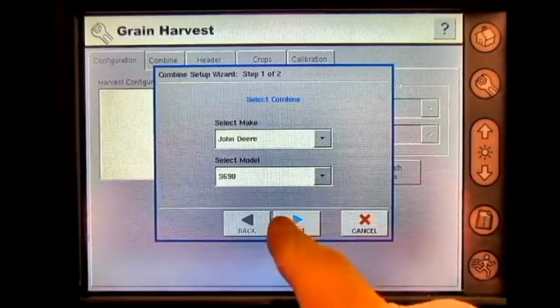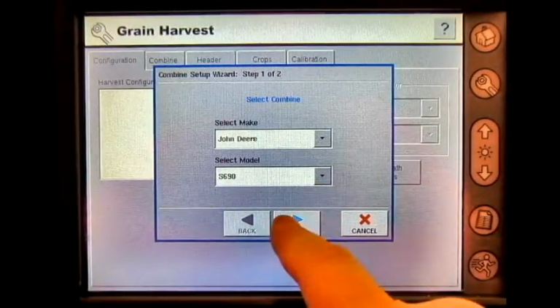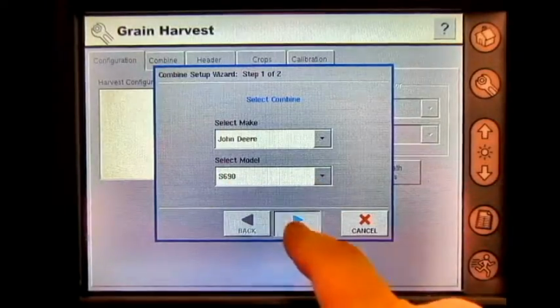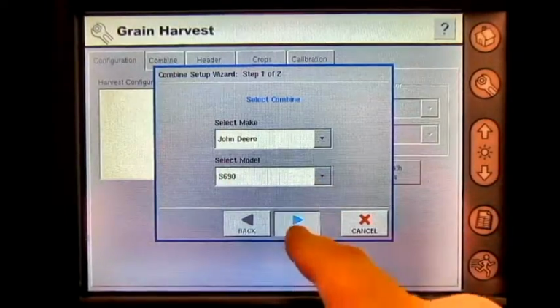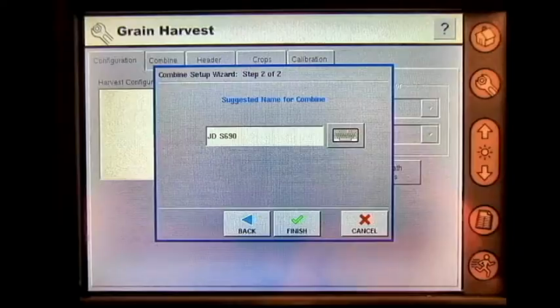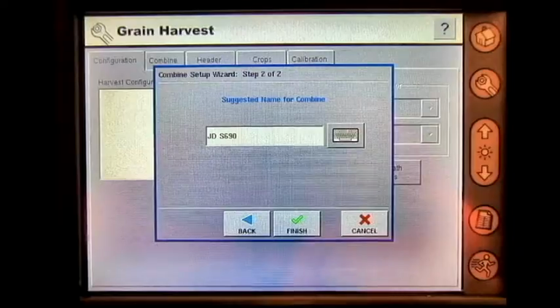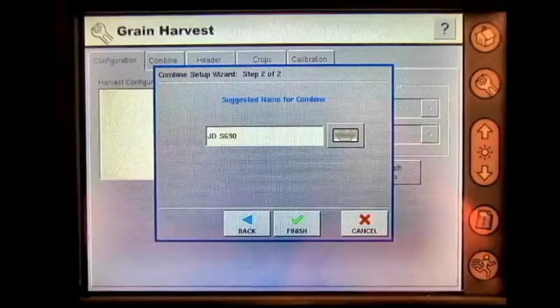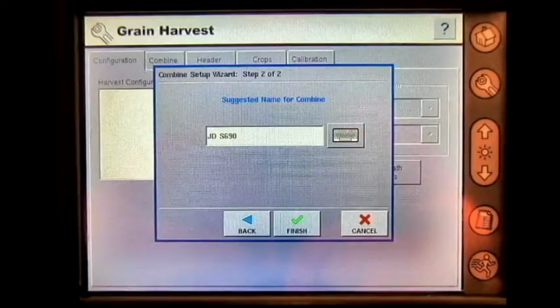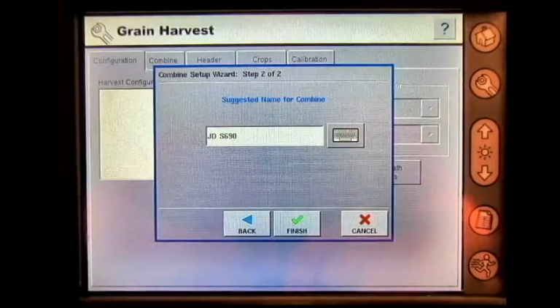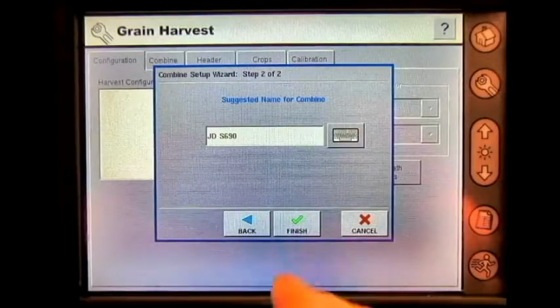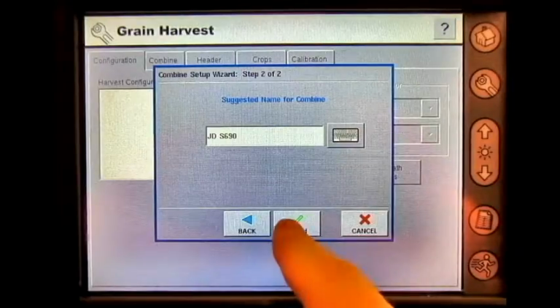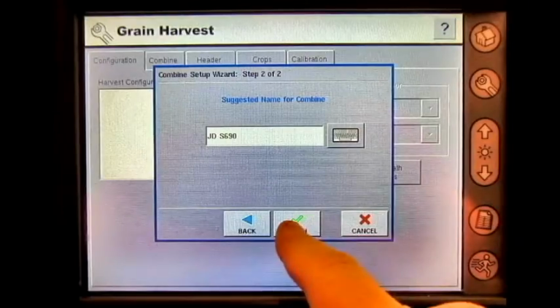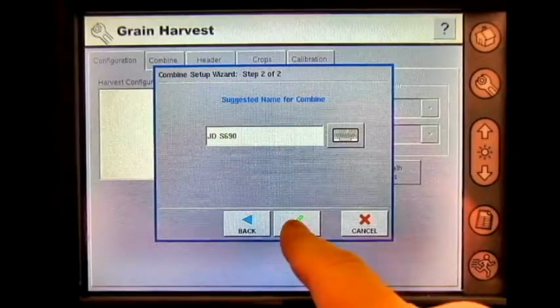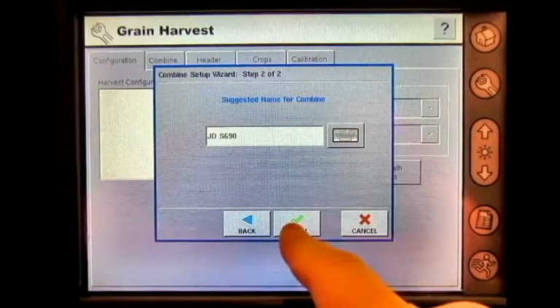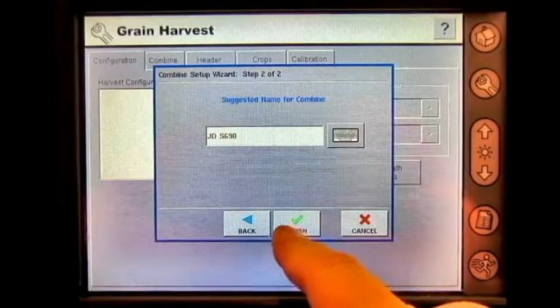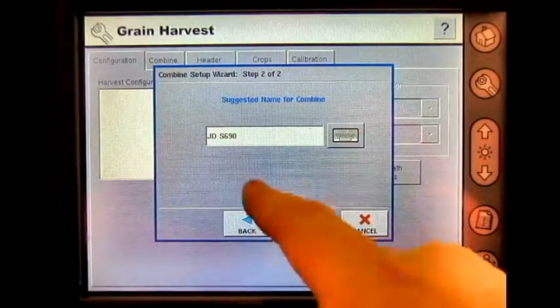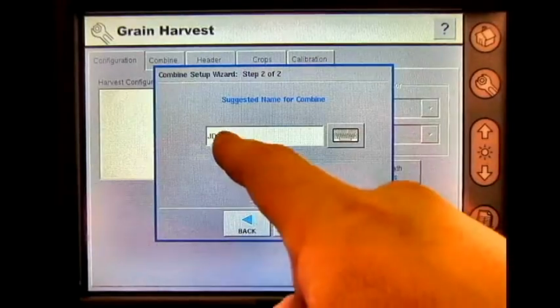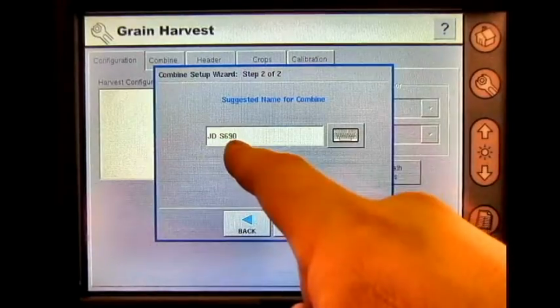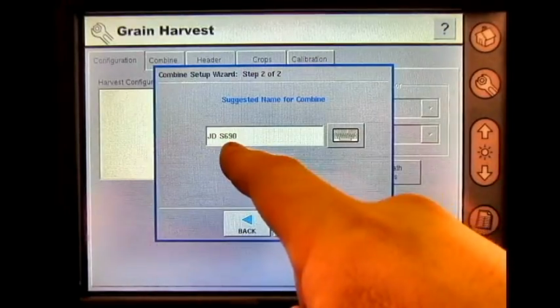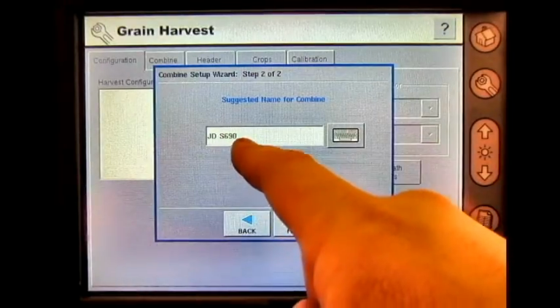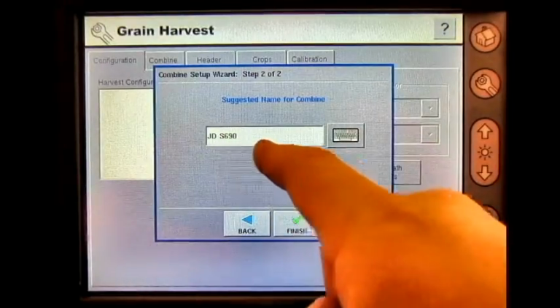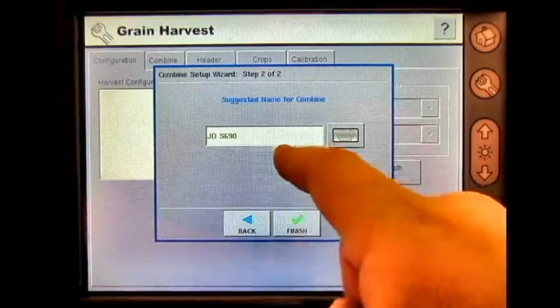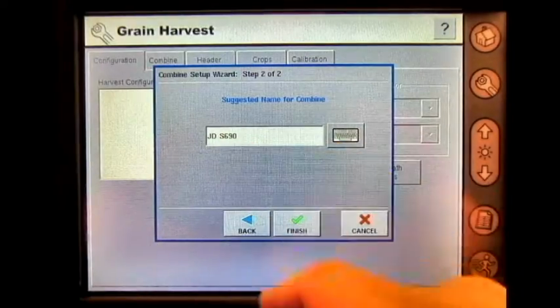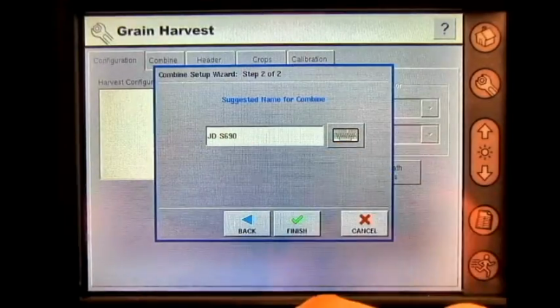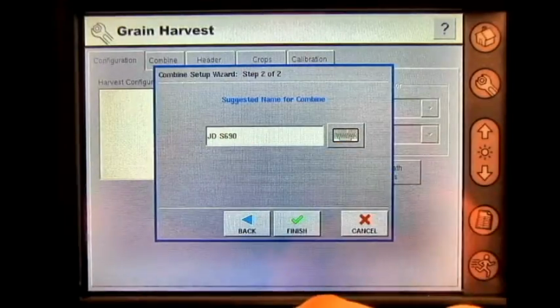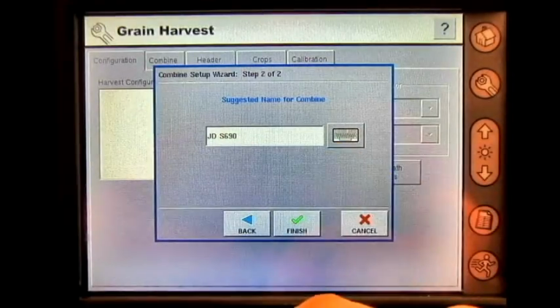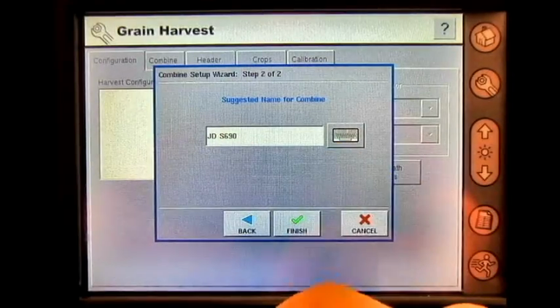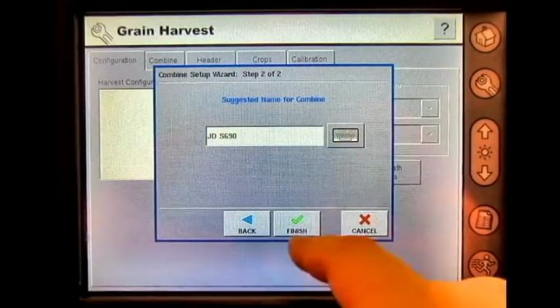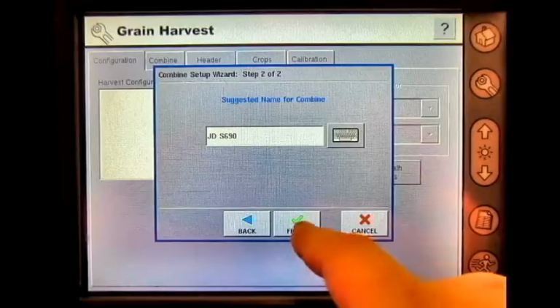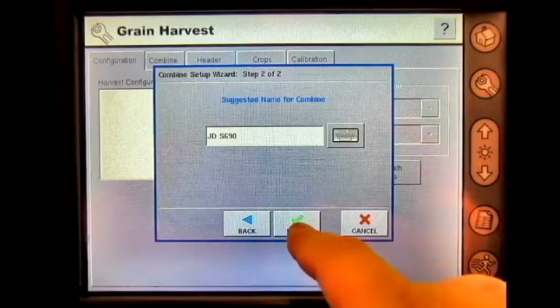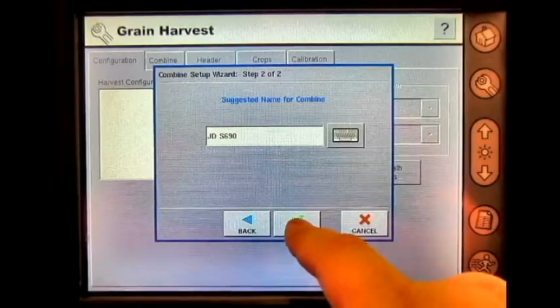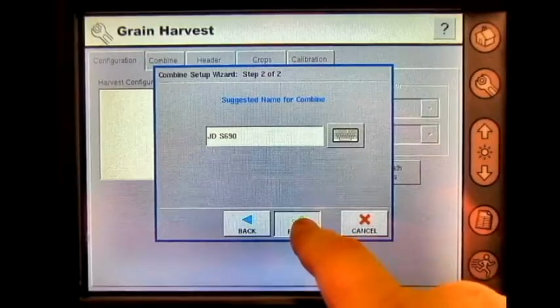Press next. The suggested name for the combine is John Deere S690. Press finish.